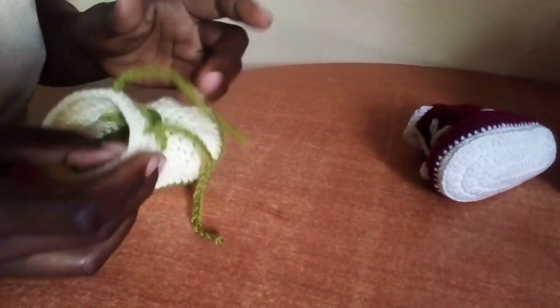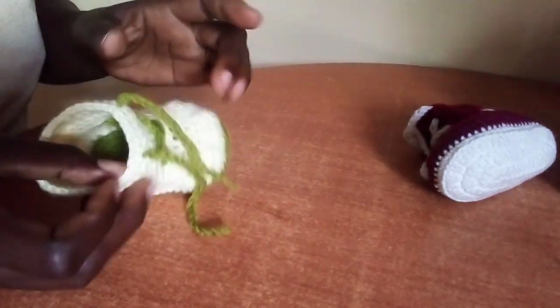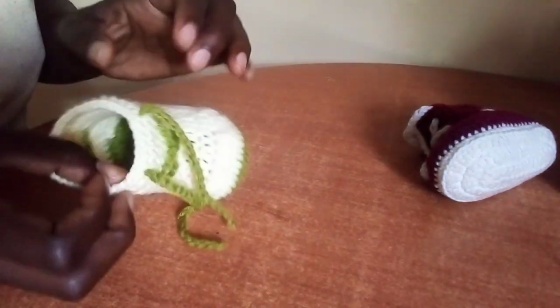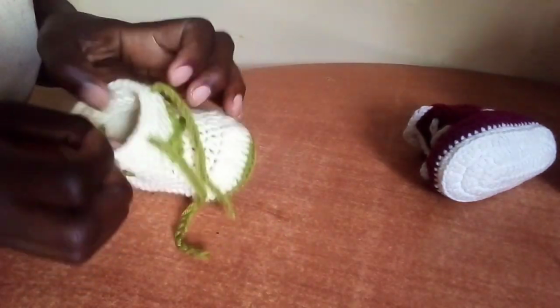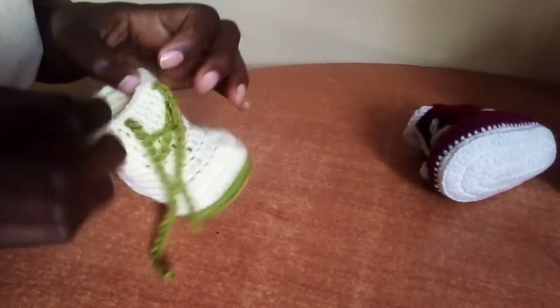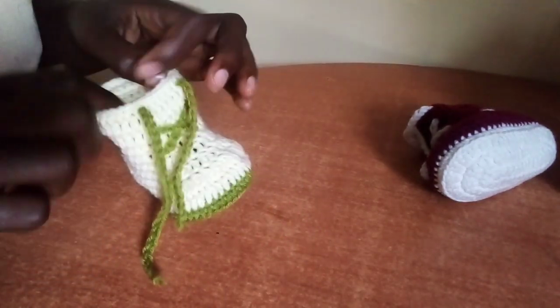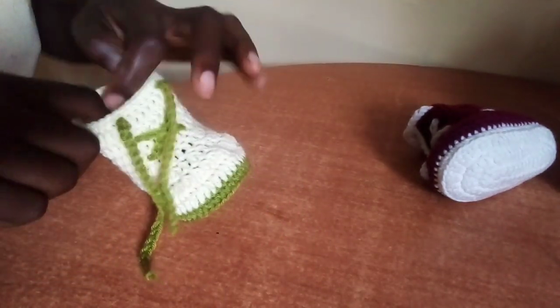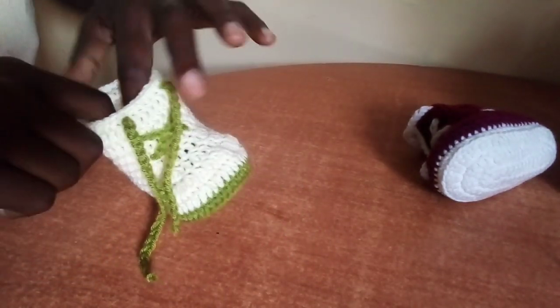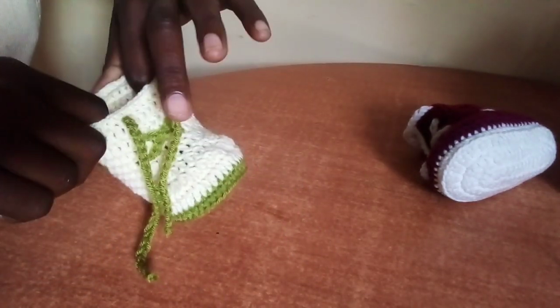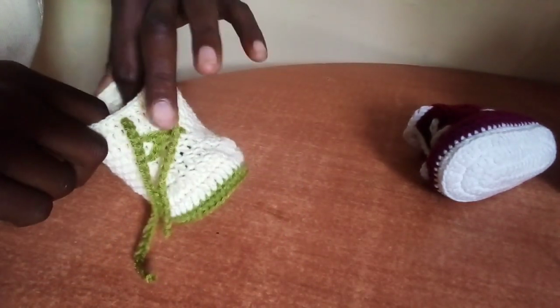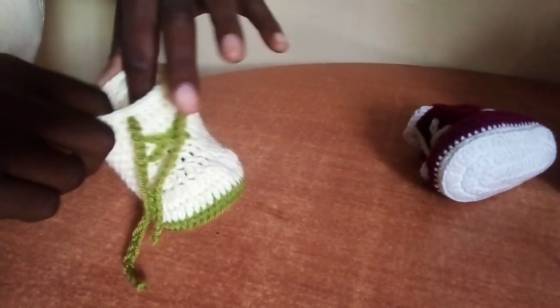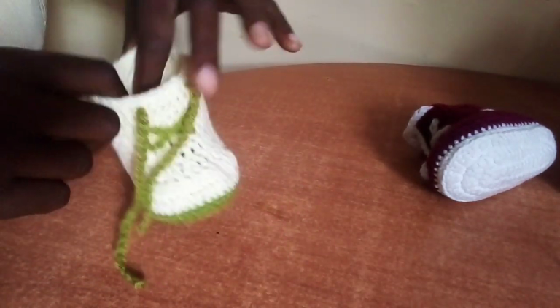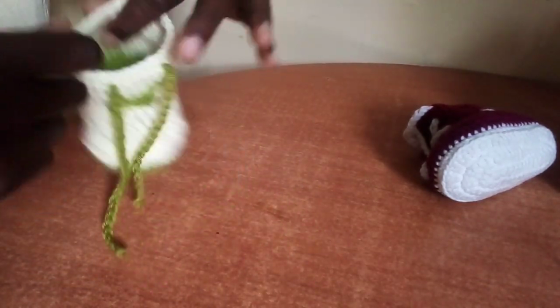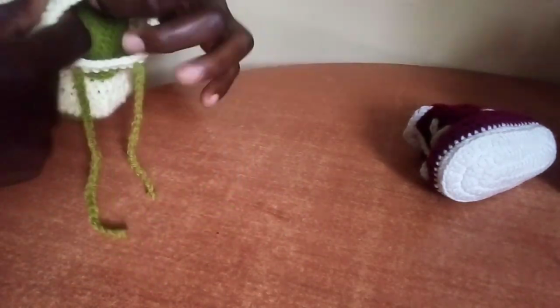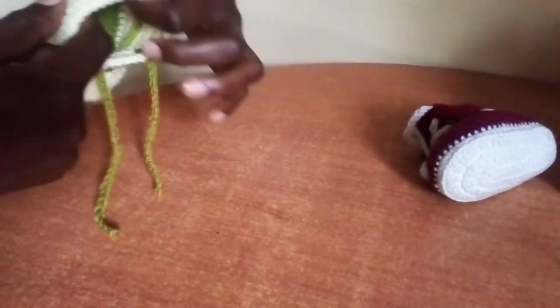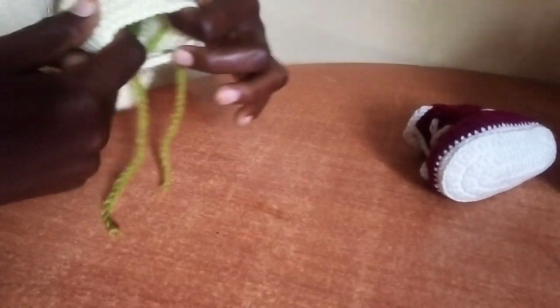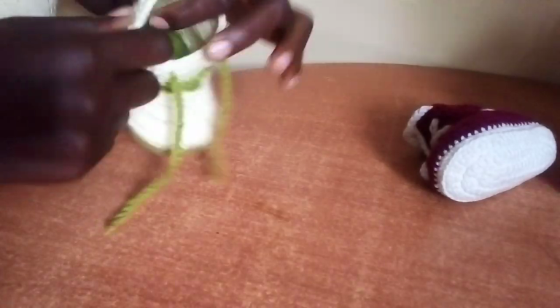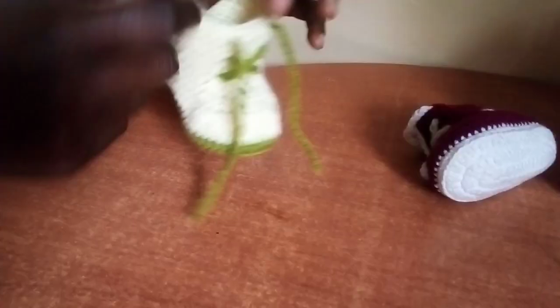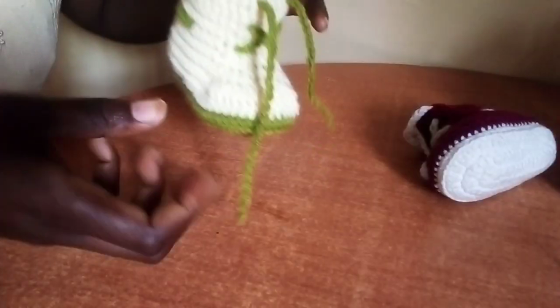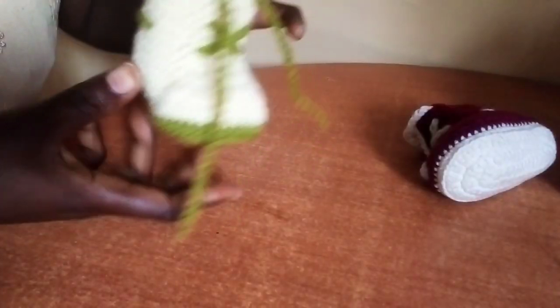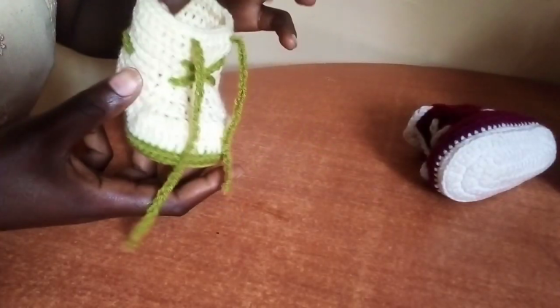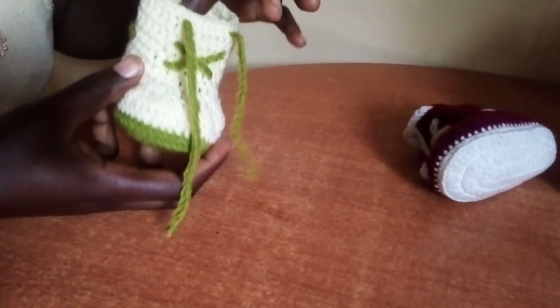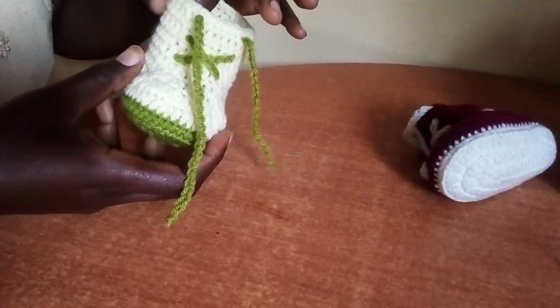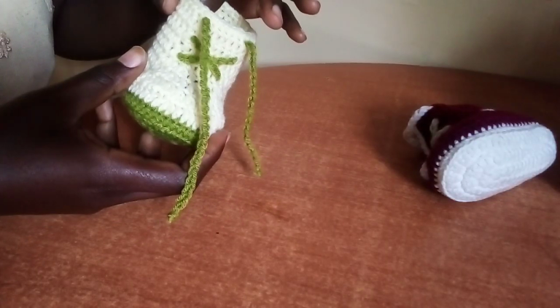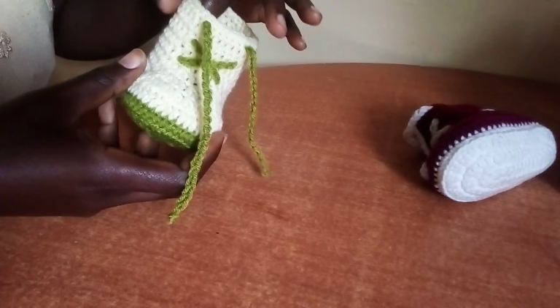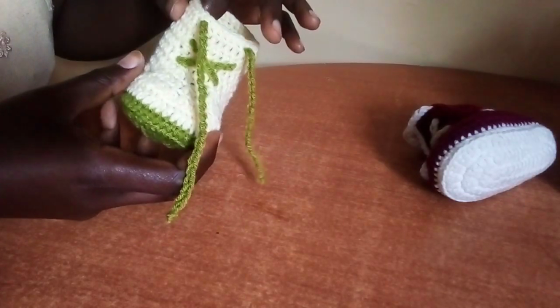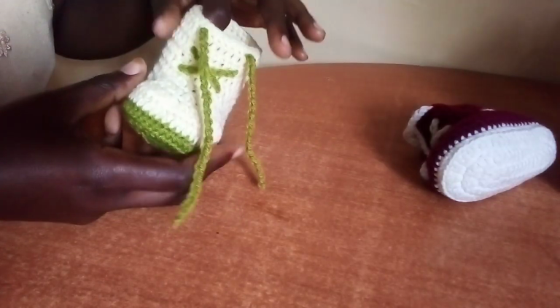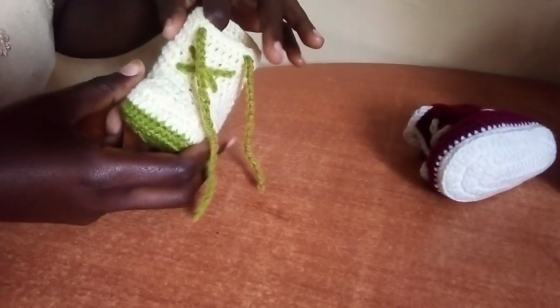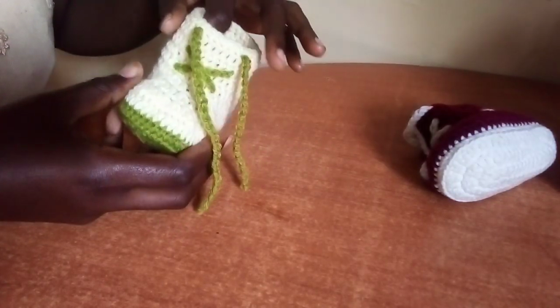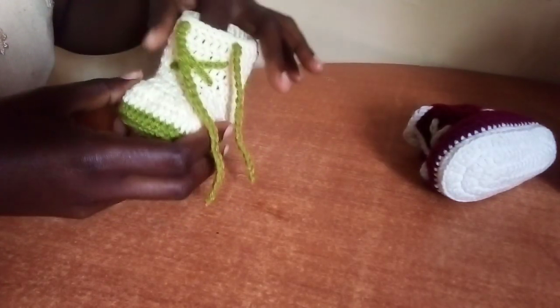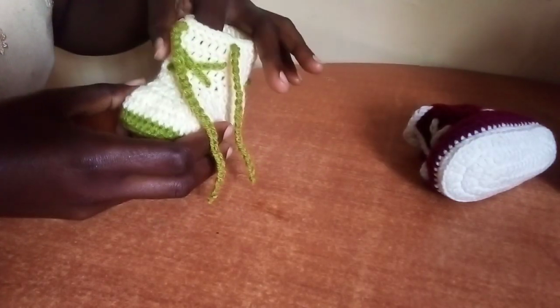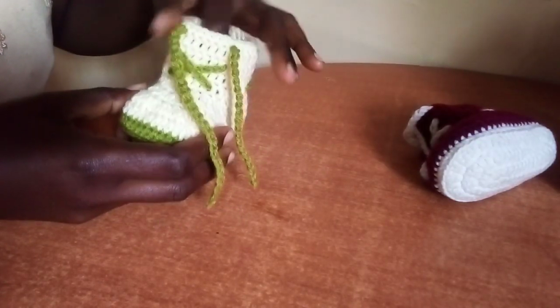Simple as this, we are done making these baby booties! Hope you enjoyed watching and making it with me. Until next time, bye!